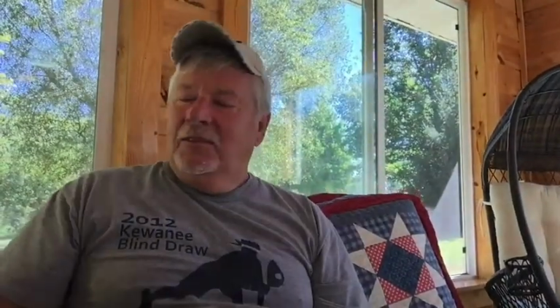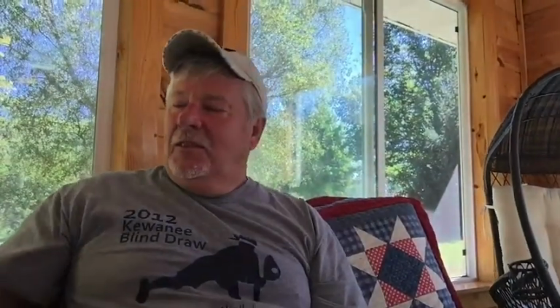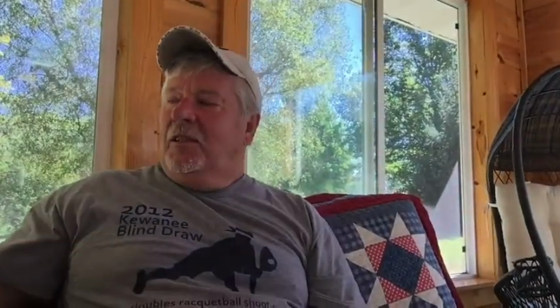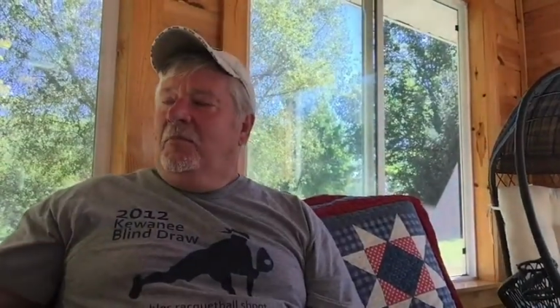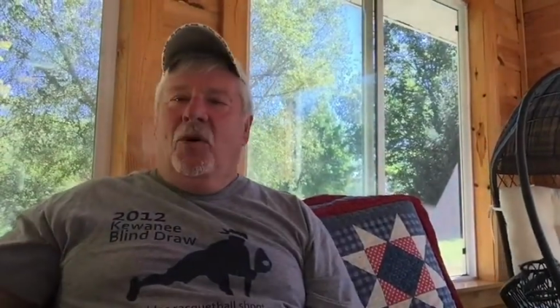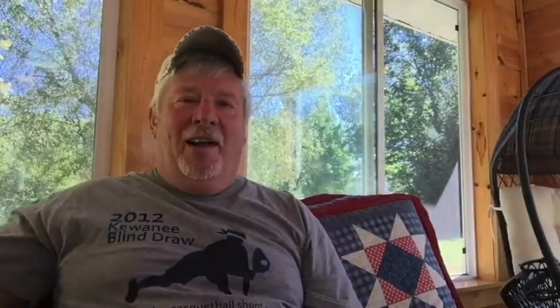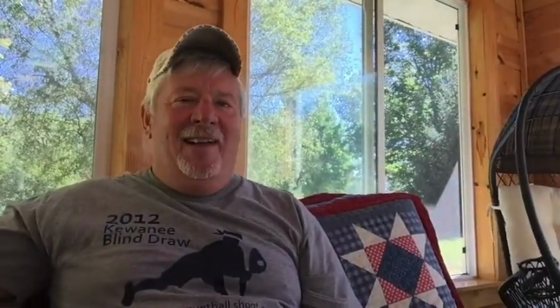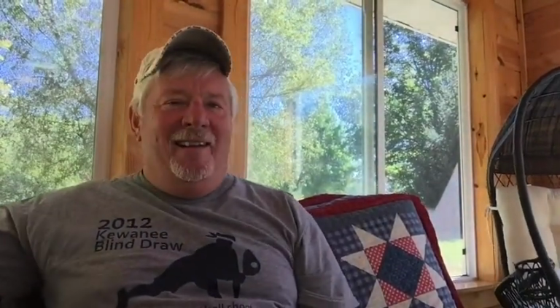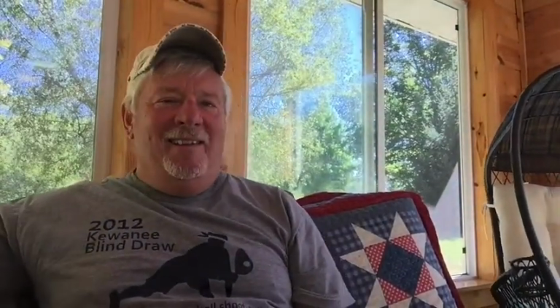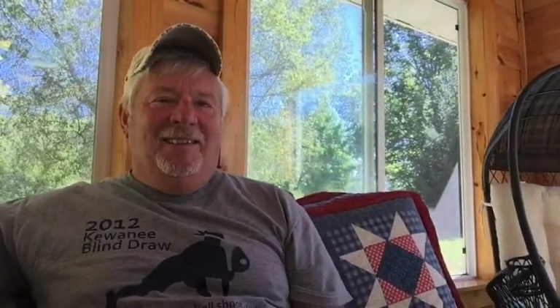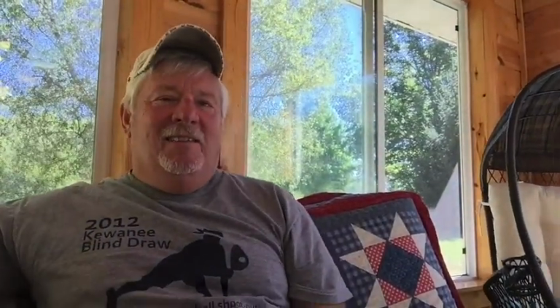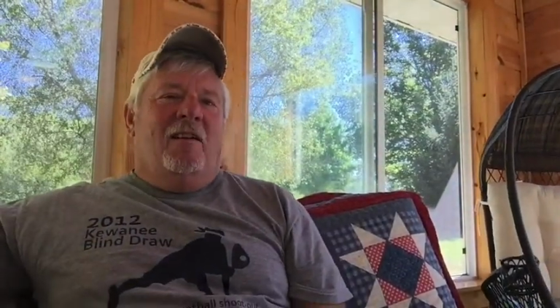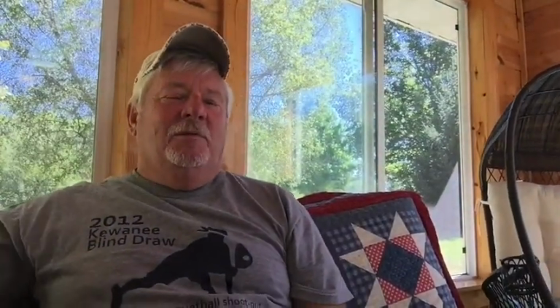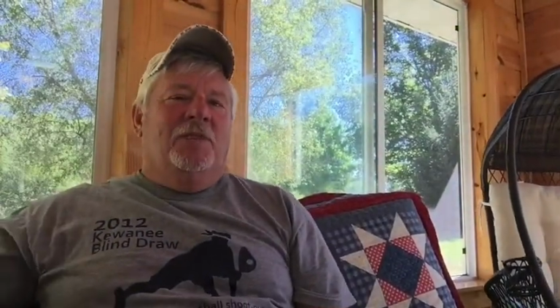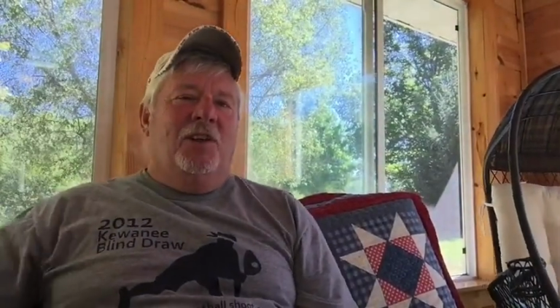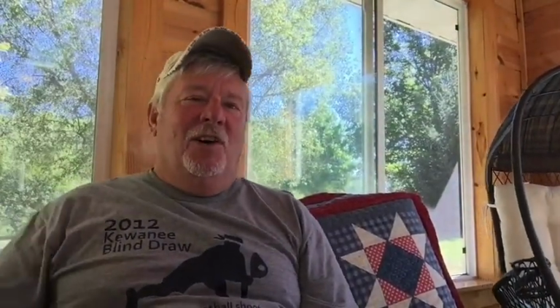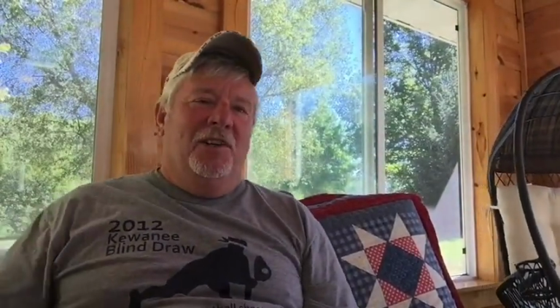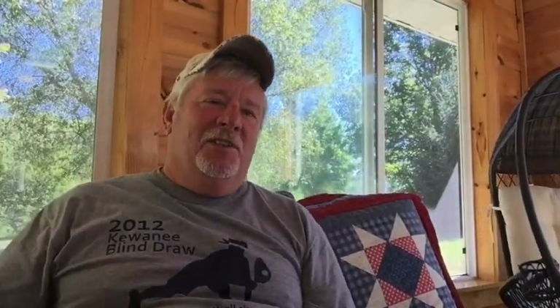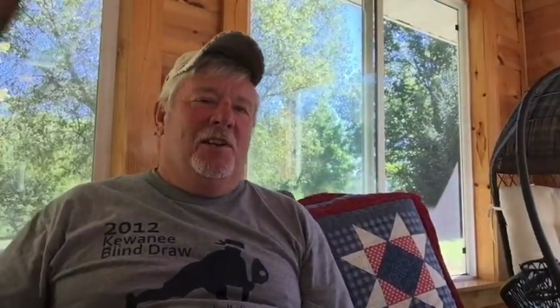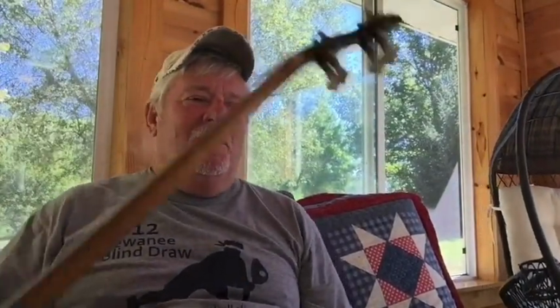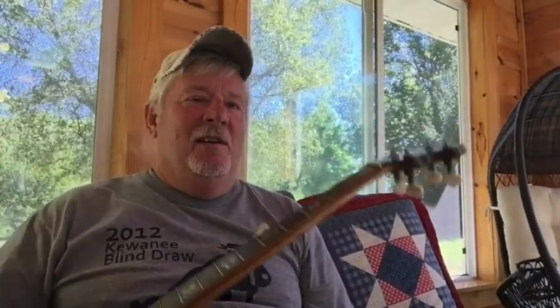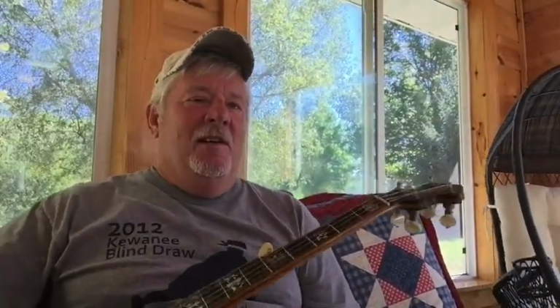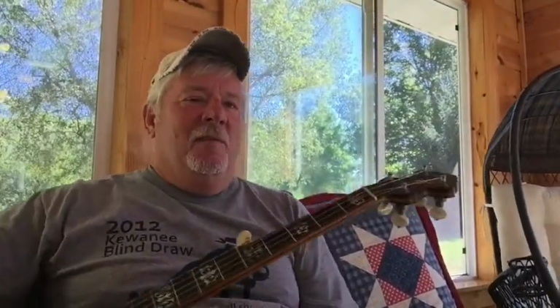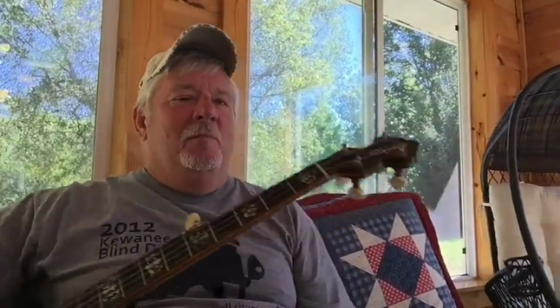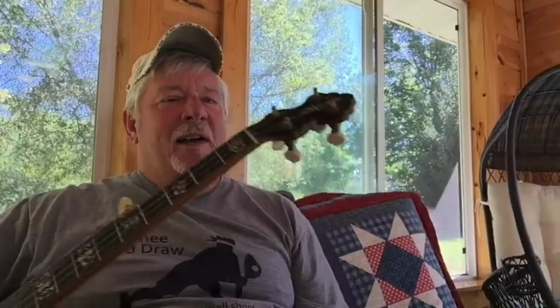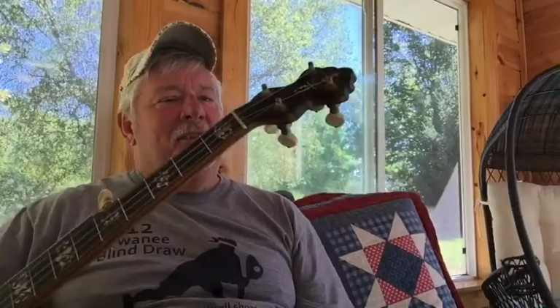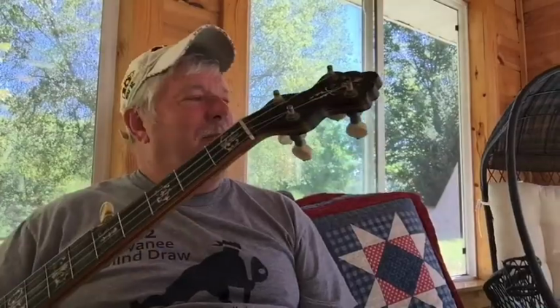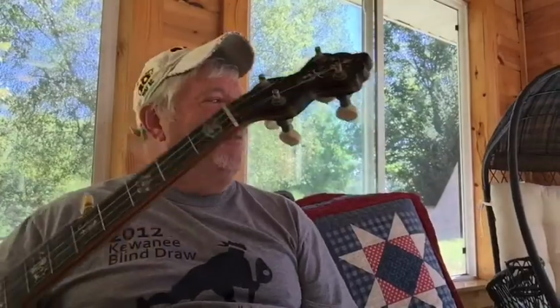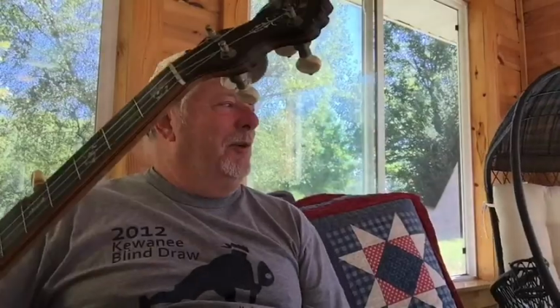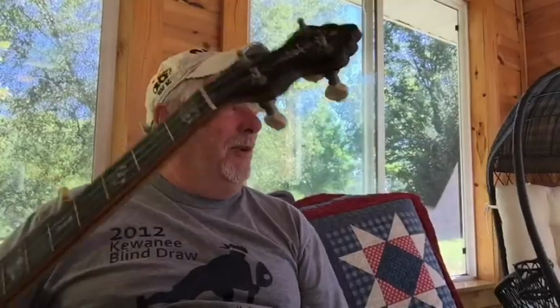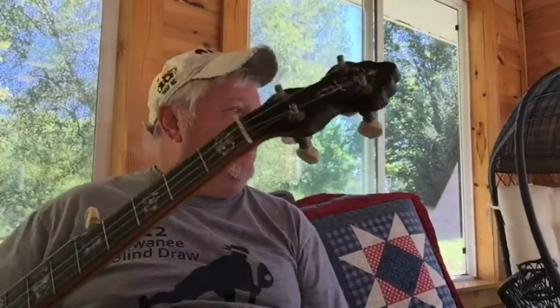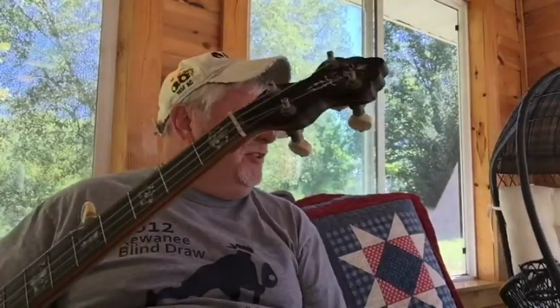Good morning. We call this a banjo before breakfast.